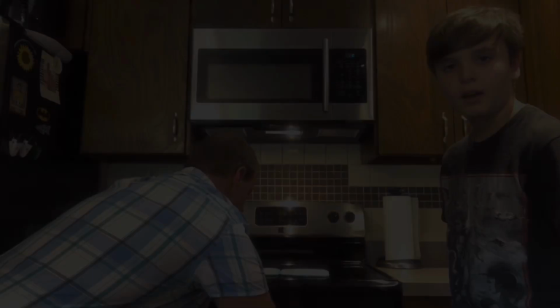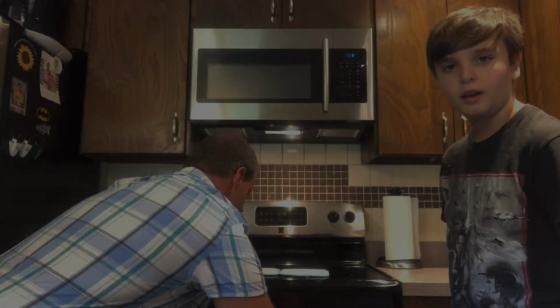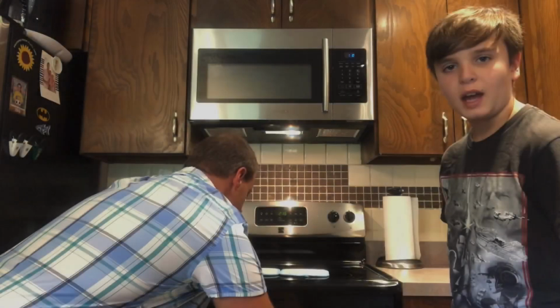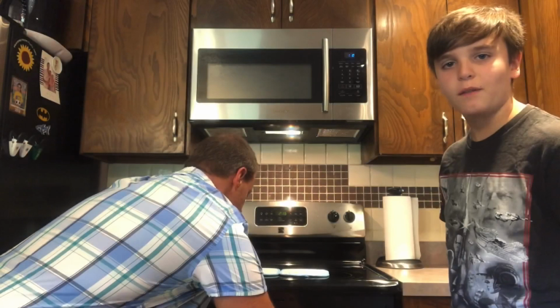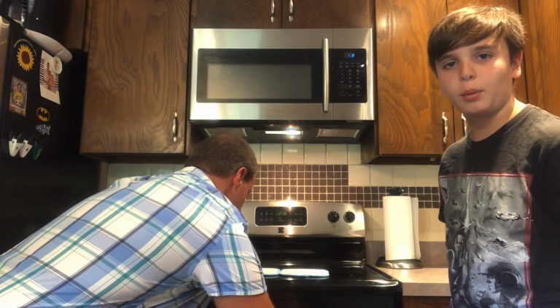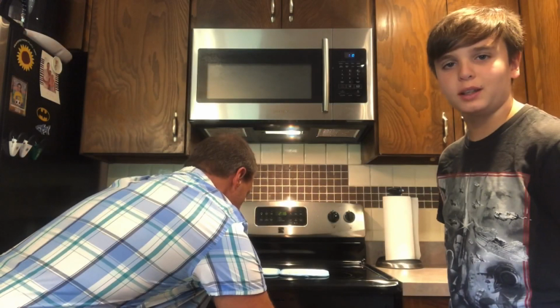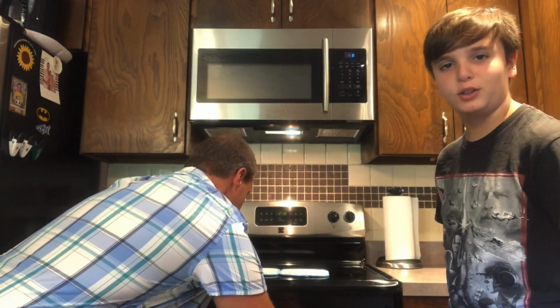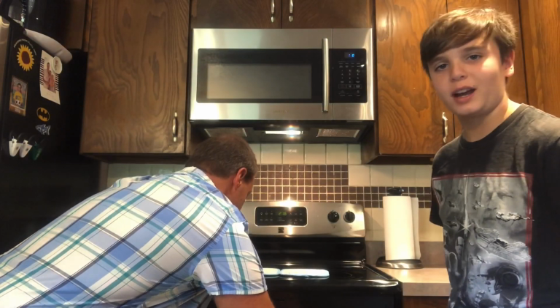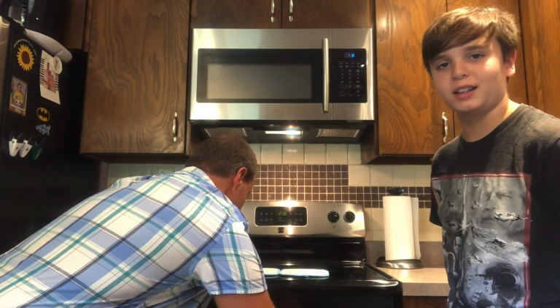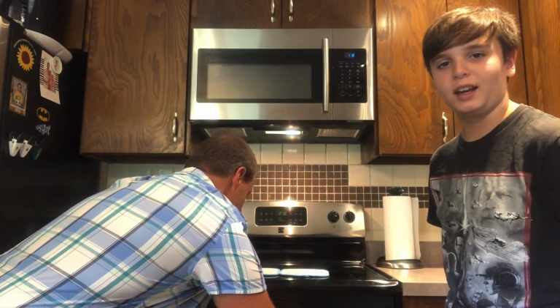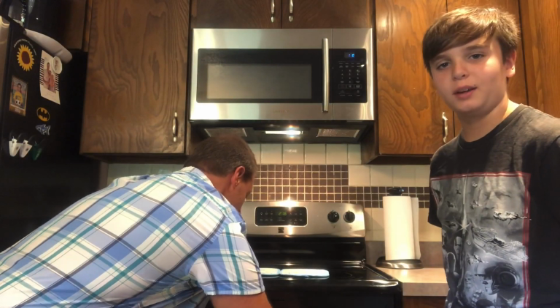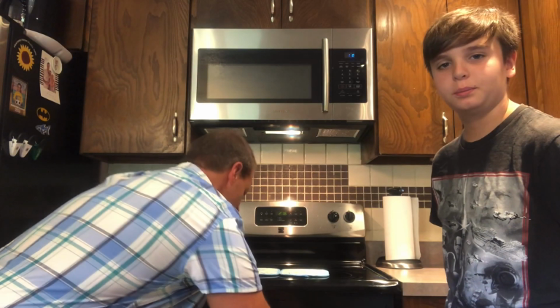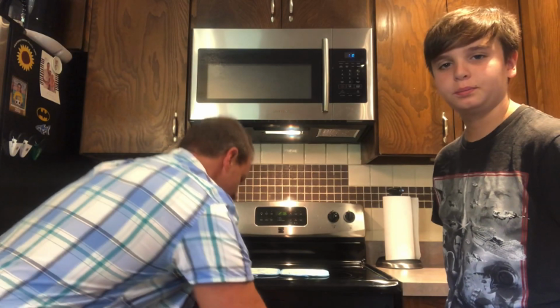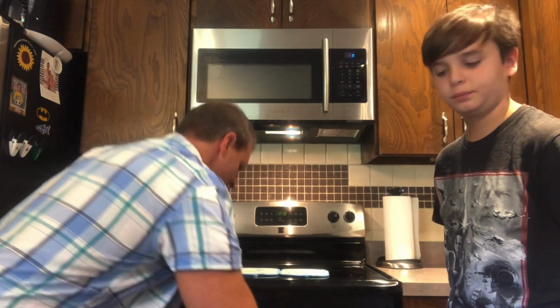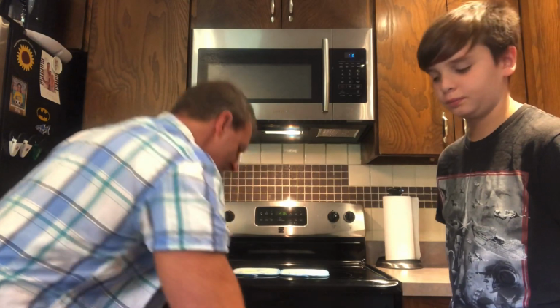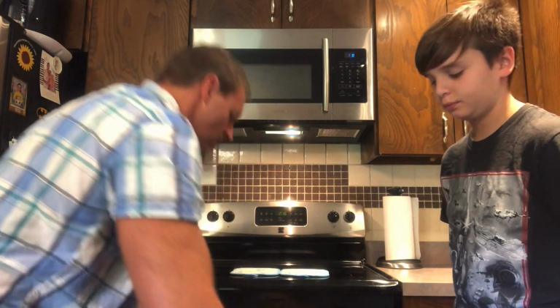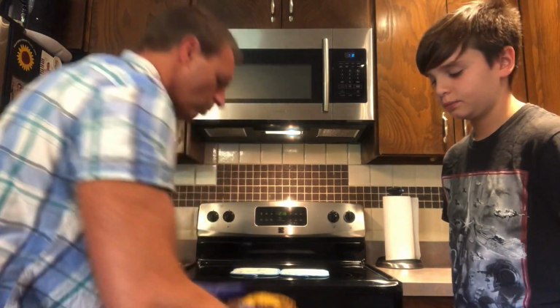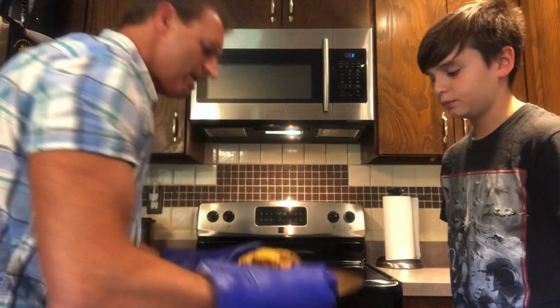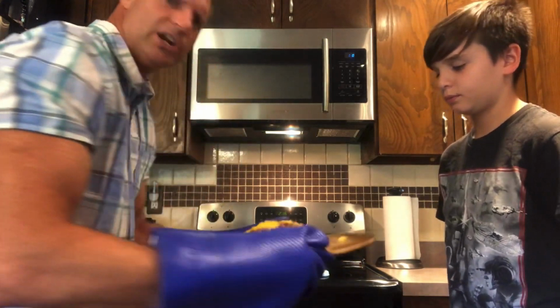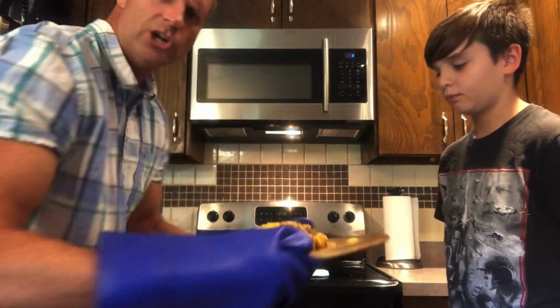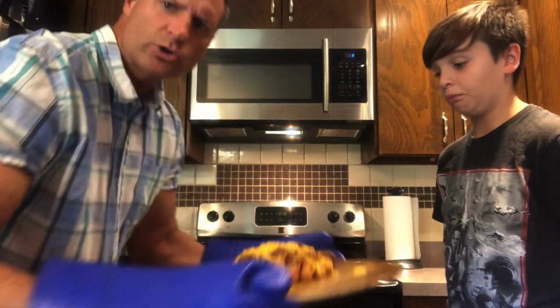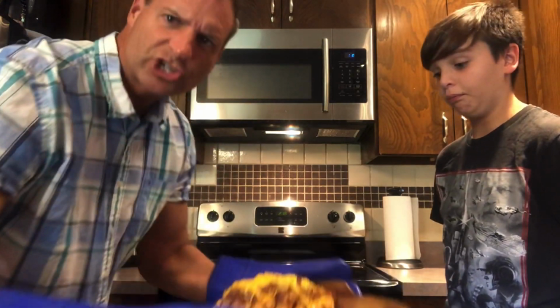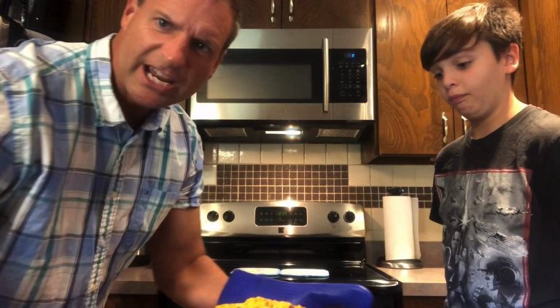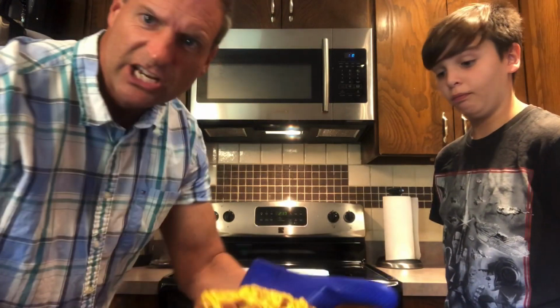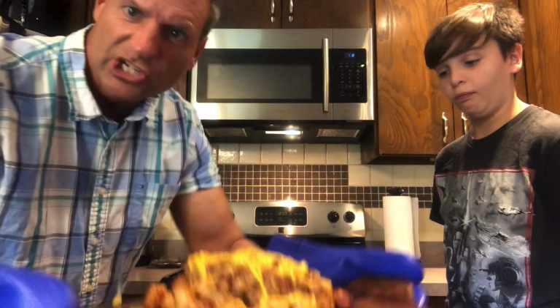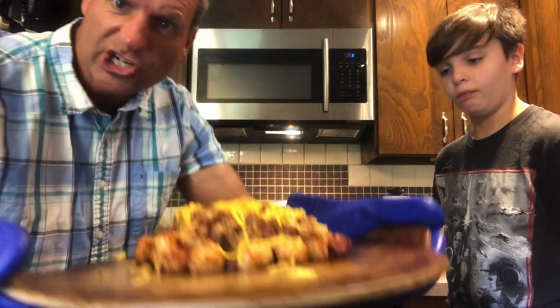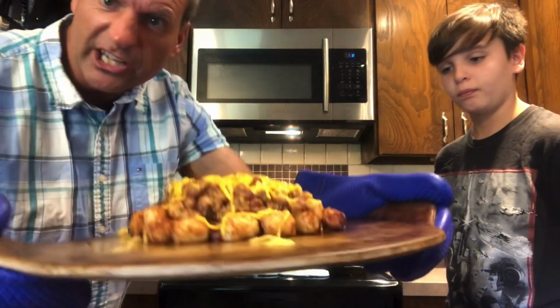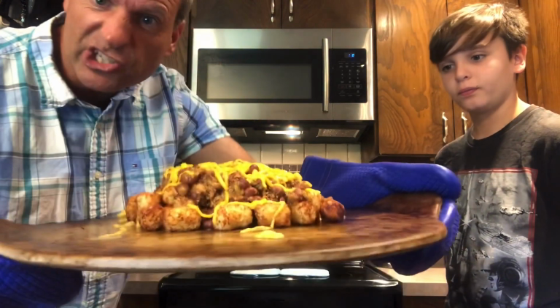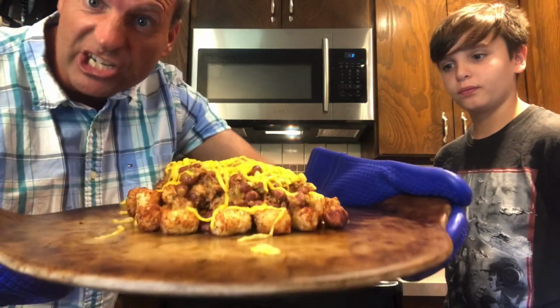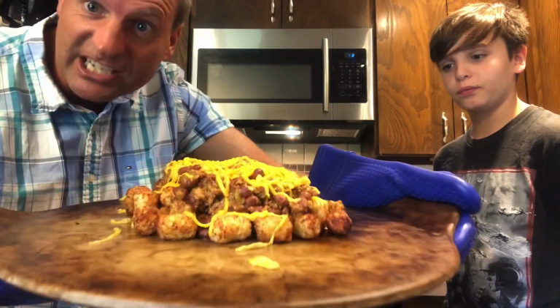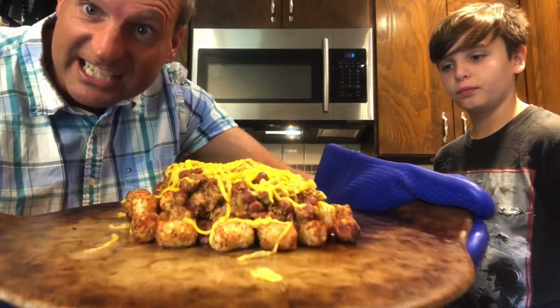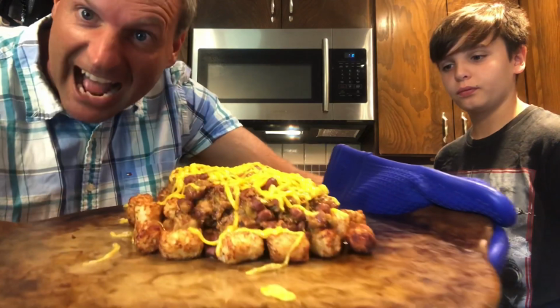Hey everybody, it's Jack and Dan. And today we're making no cheat chili cheese tots.